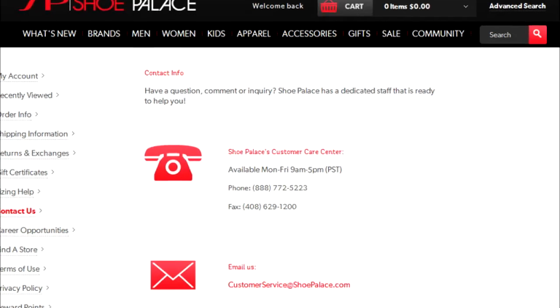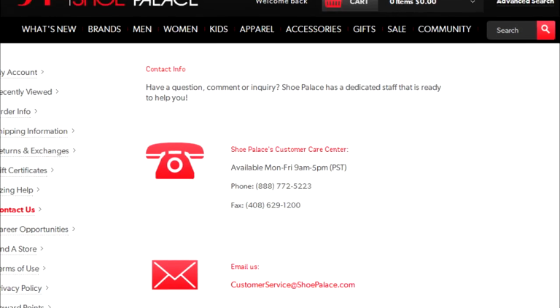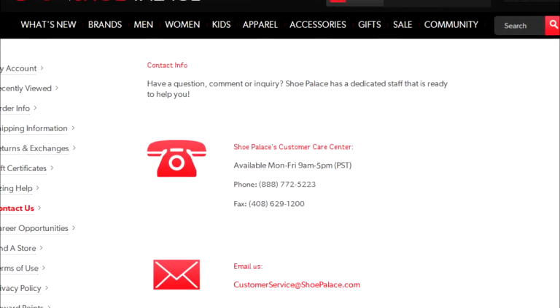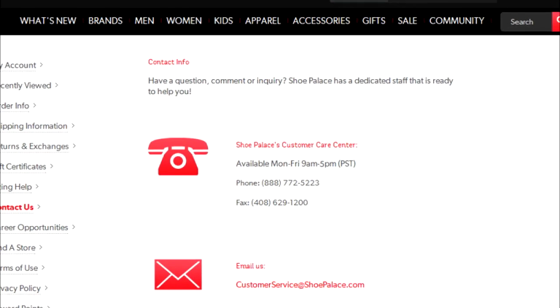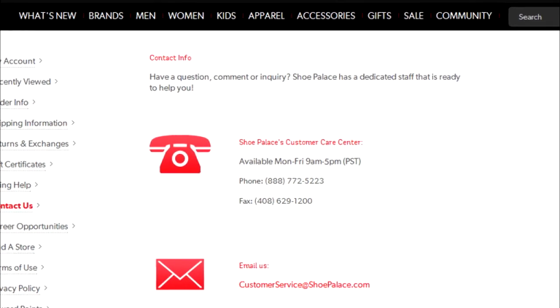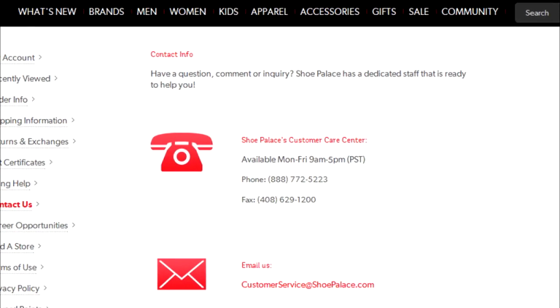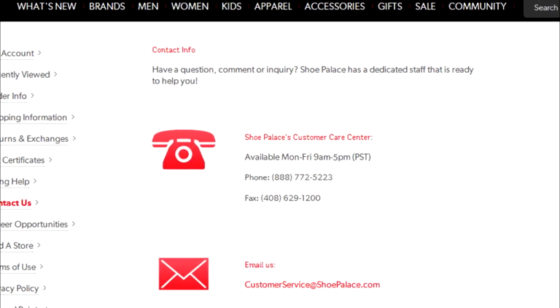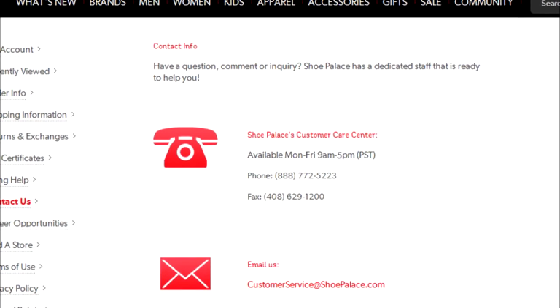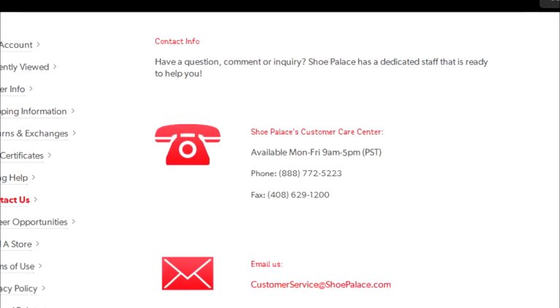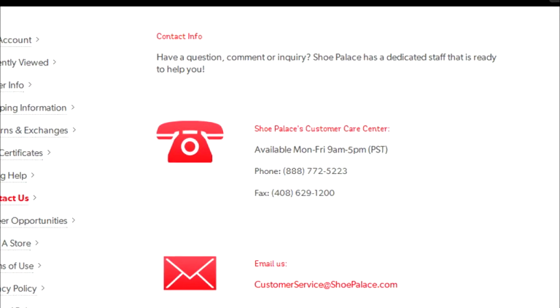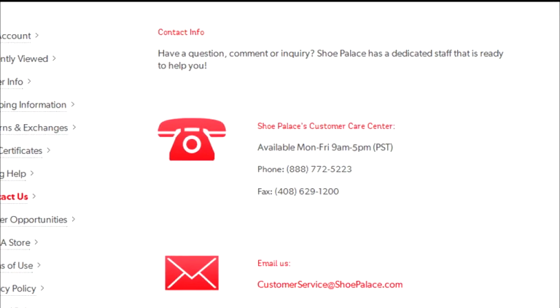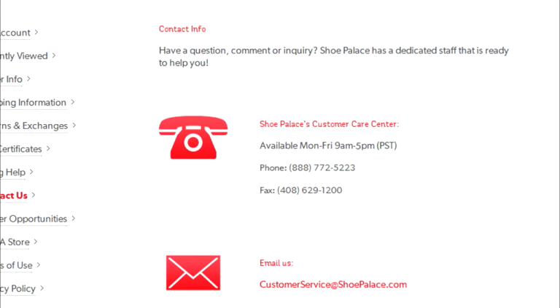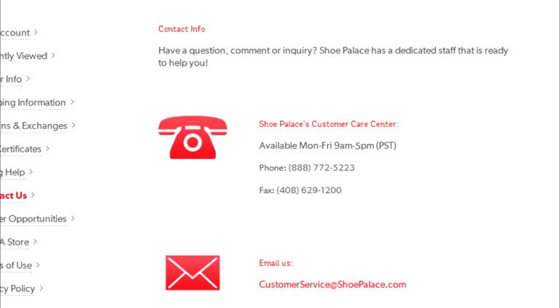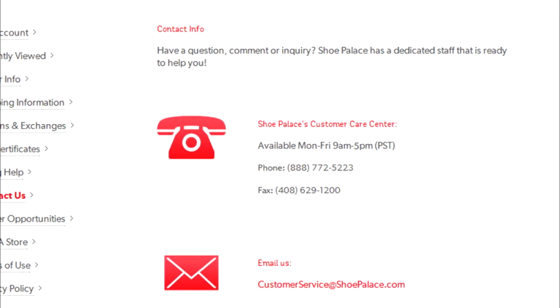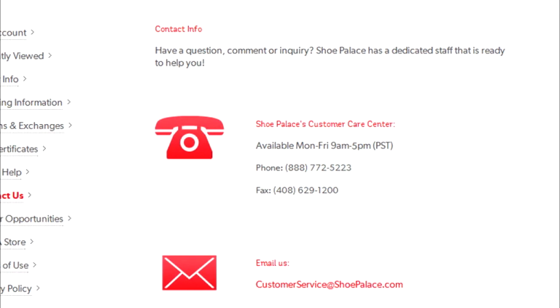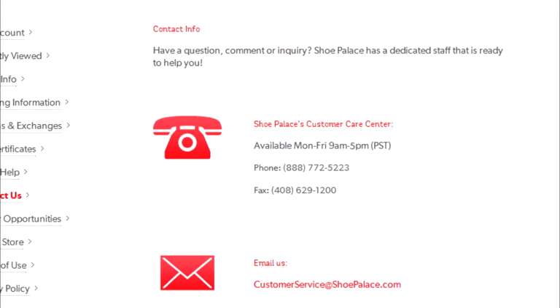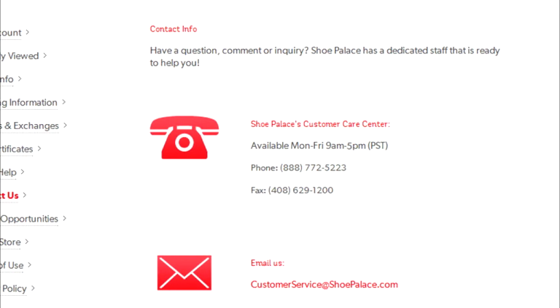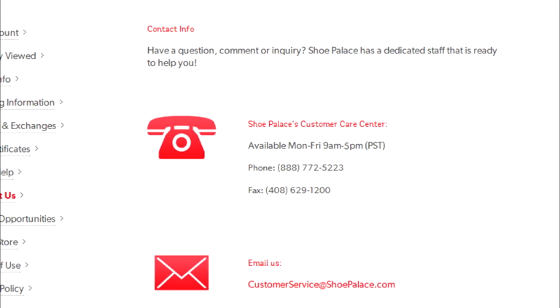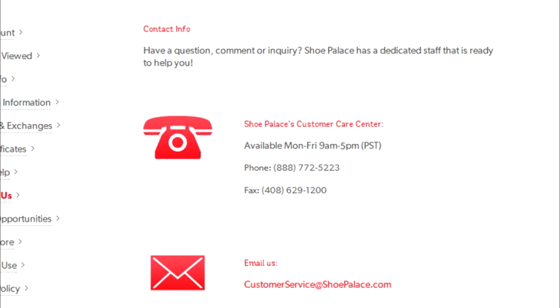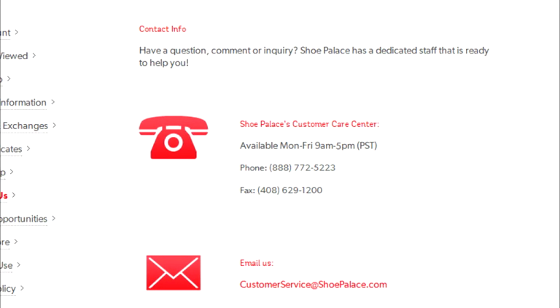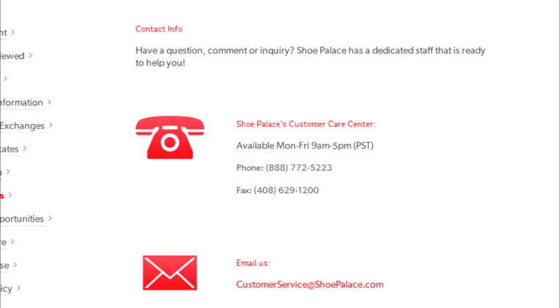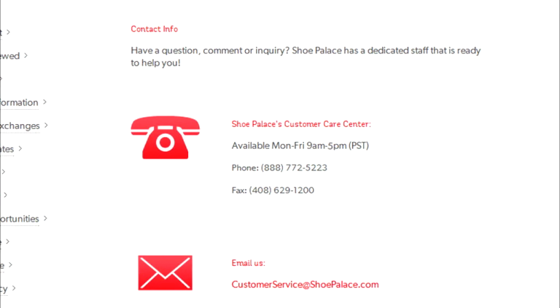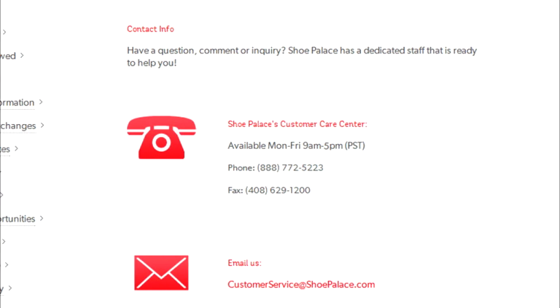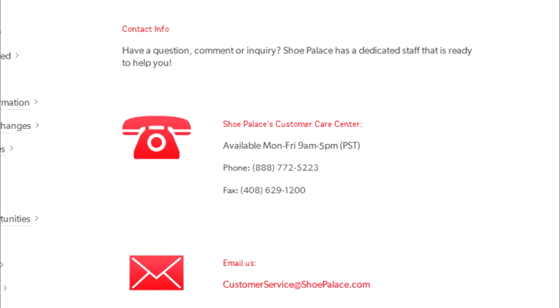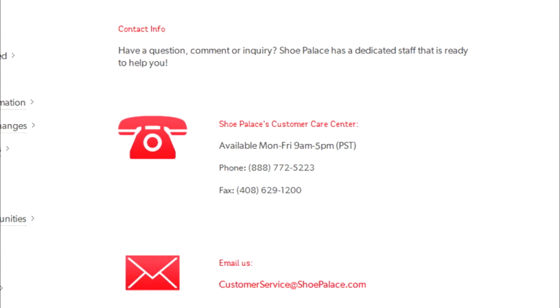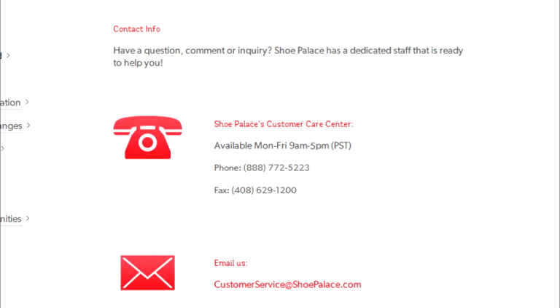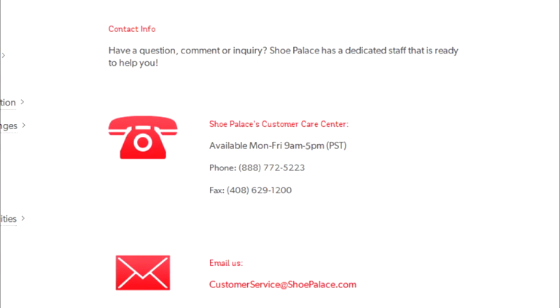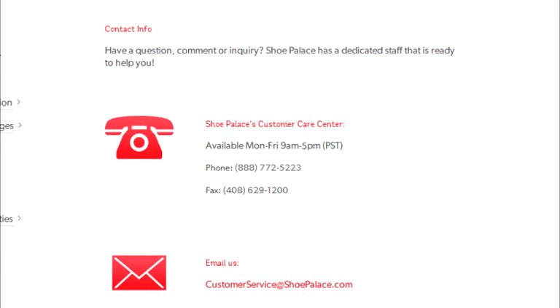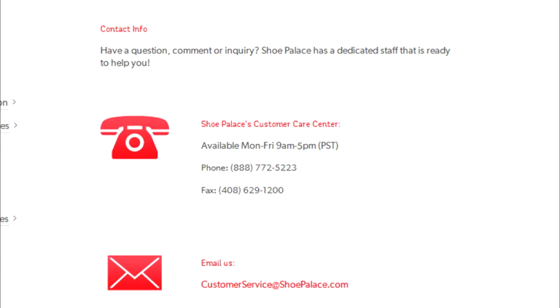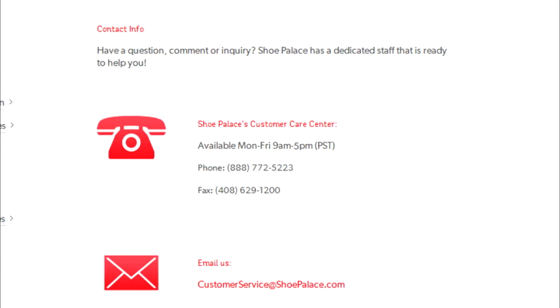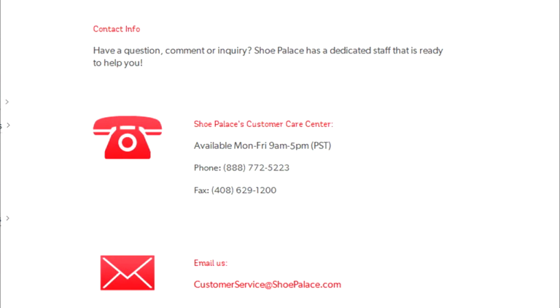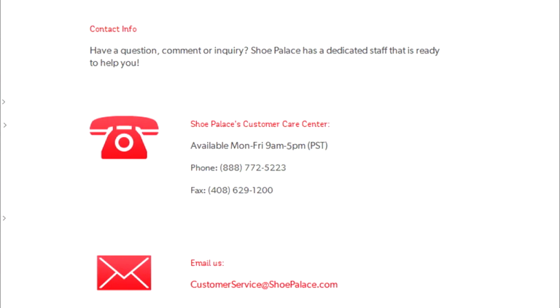Email or call customer service. Customer service is available in both English and Spanish.